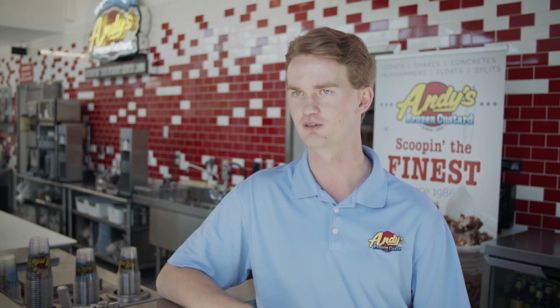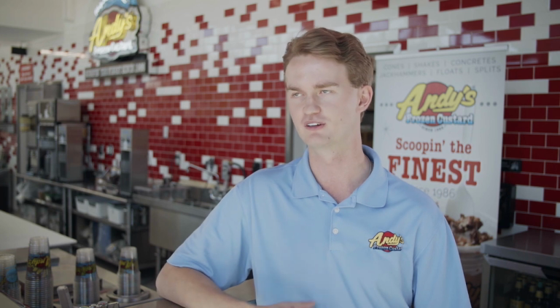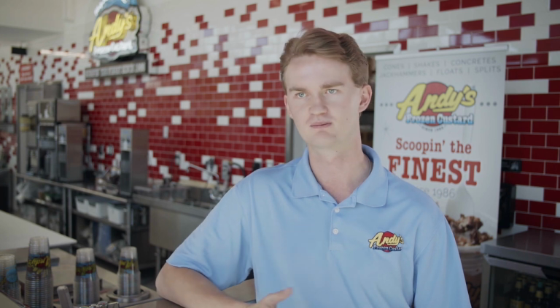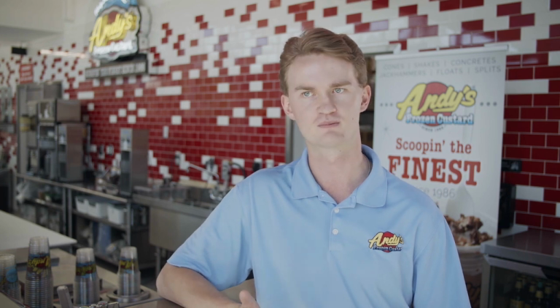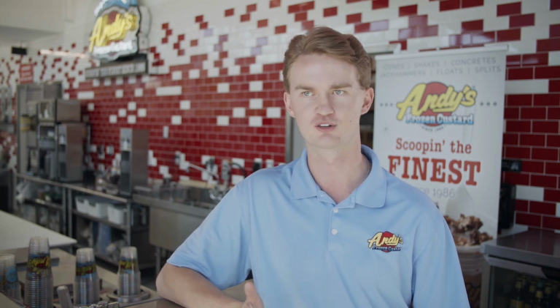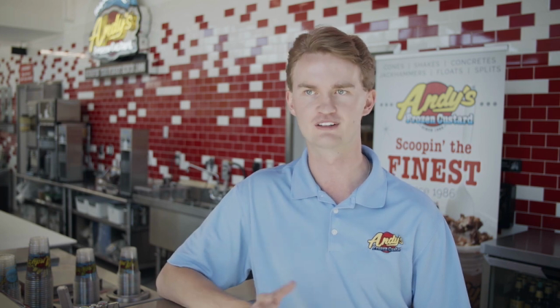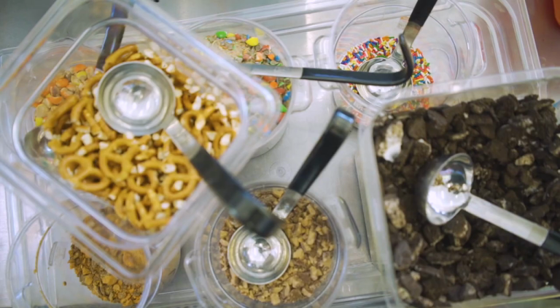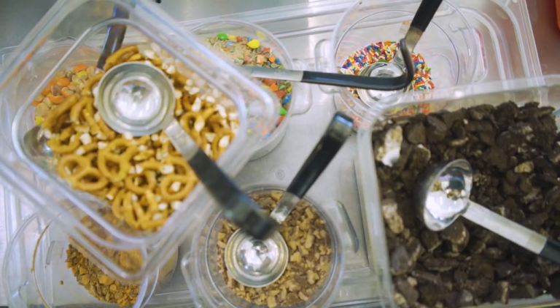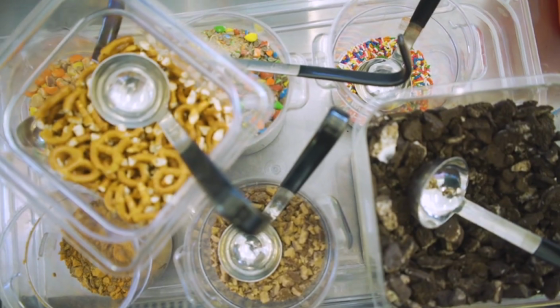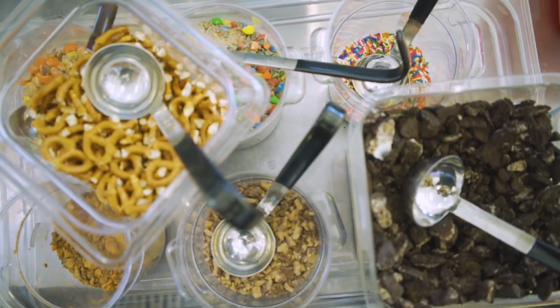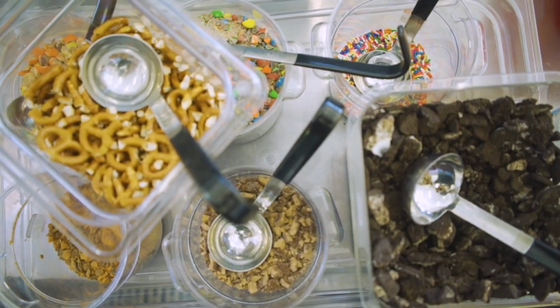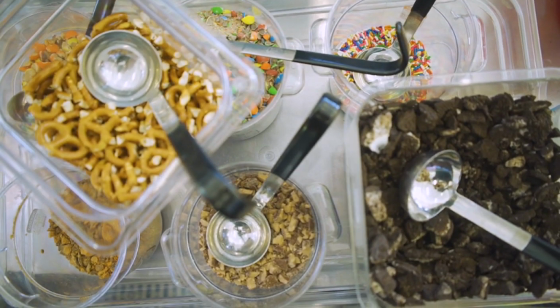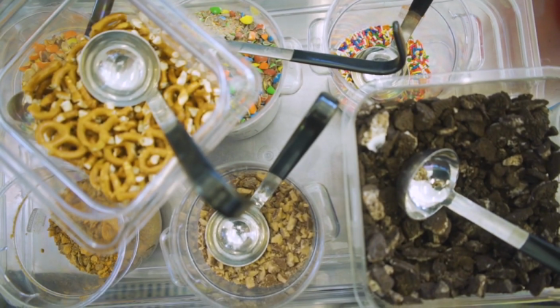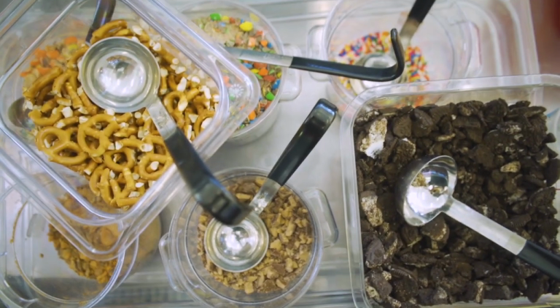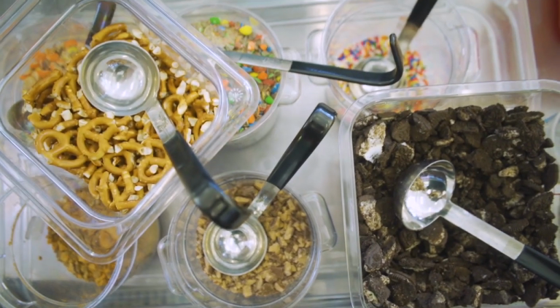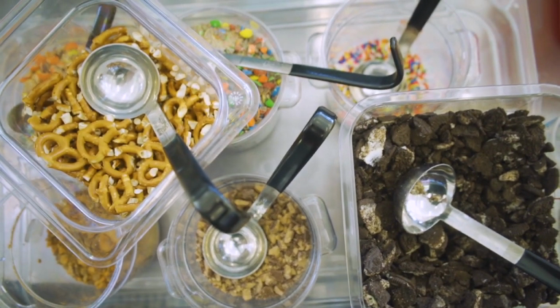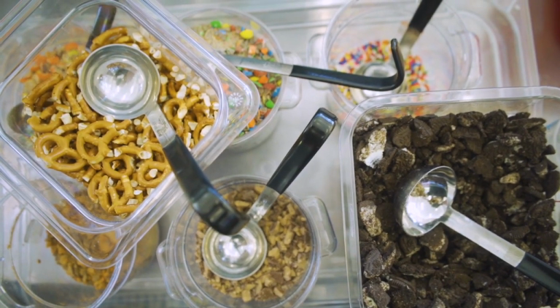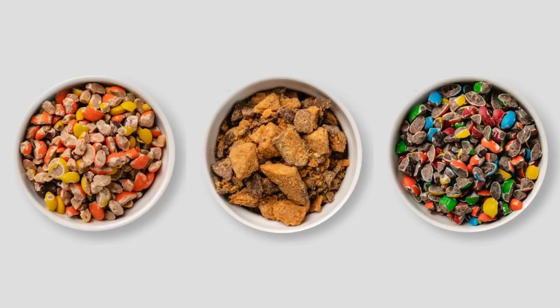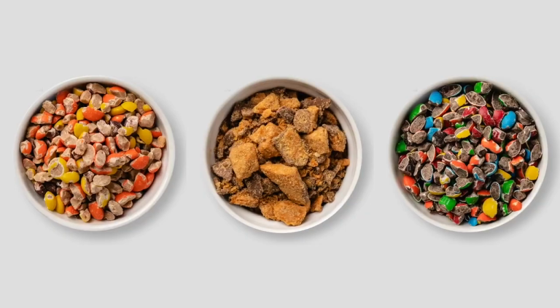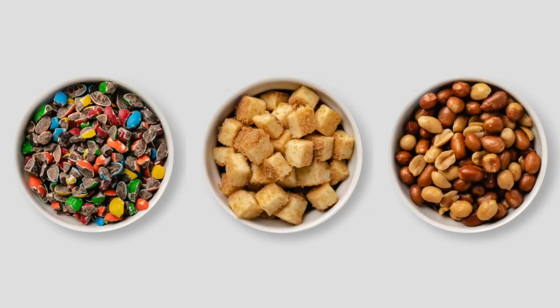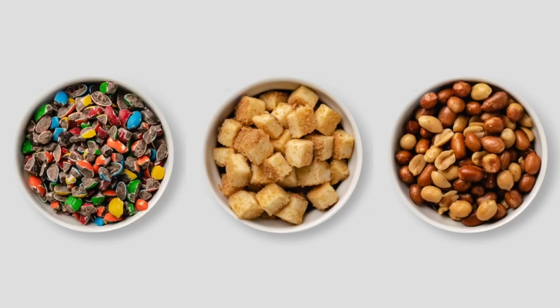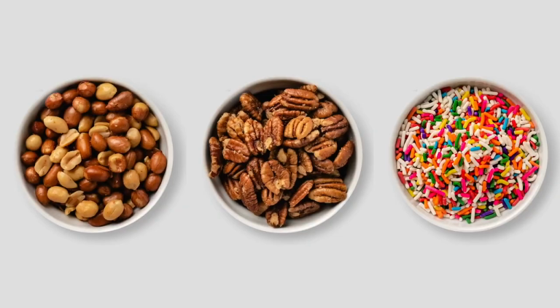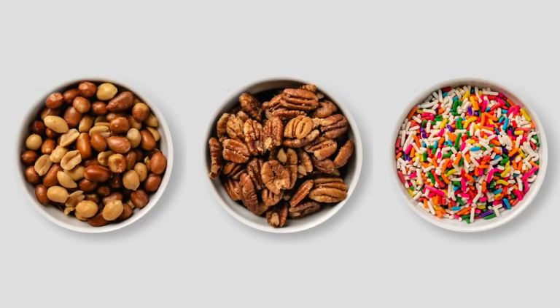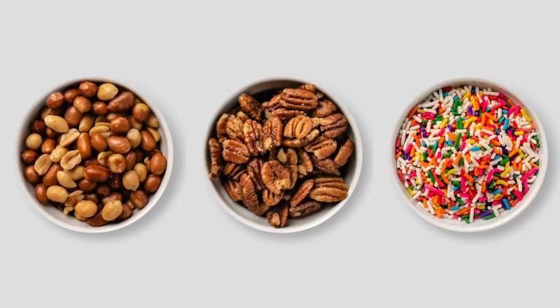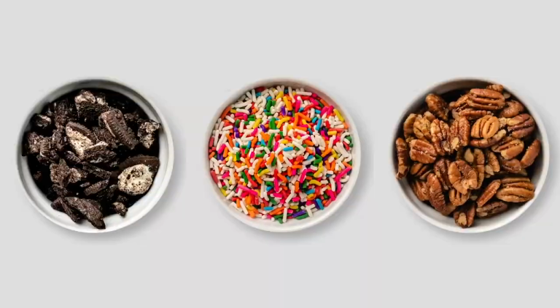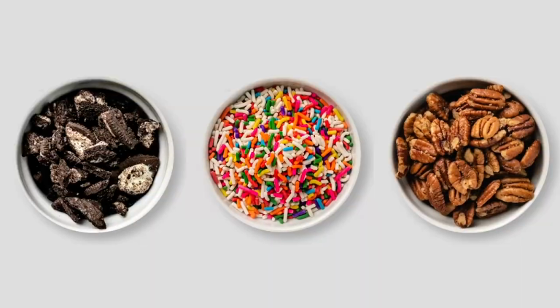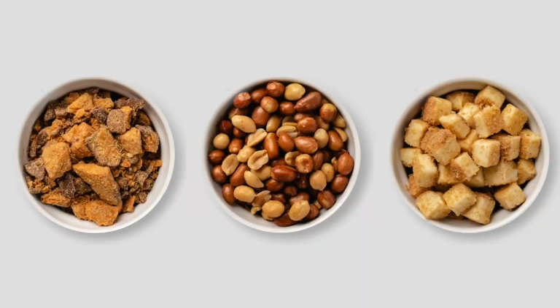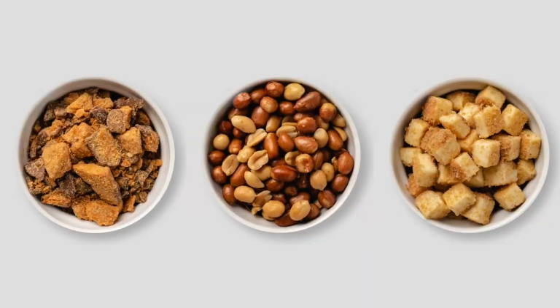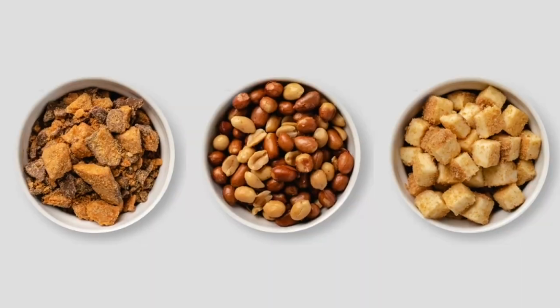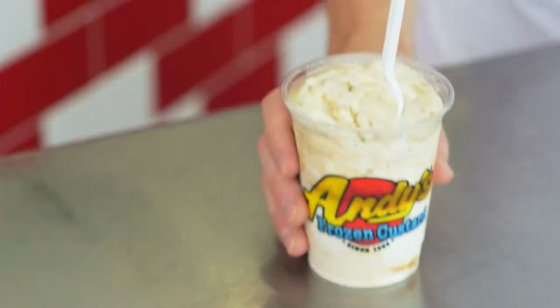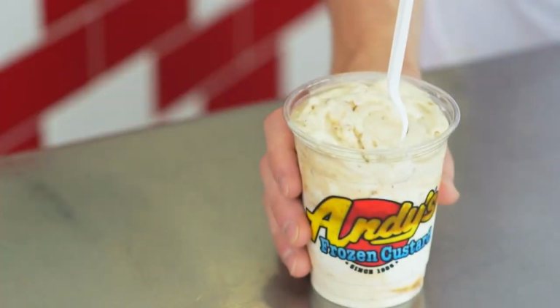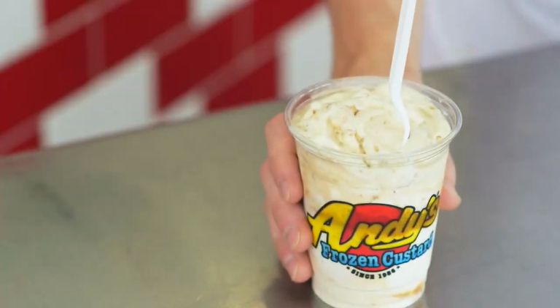We really go crazy from there — over 30 toppings. It's unique seeing the different combinations that people come up with.